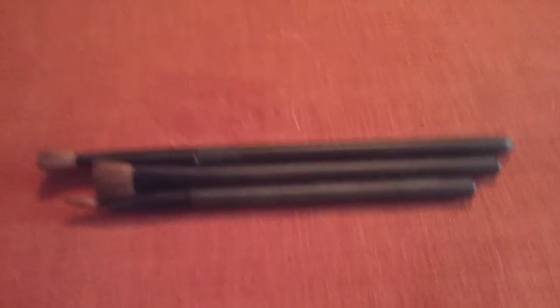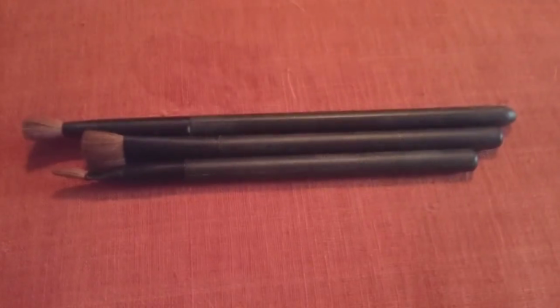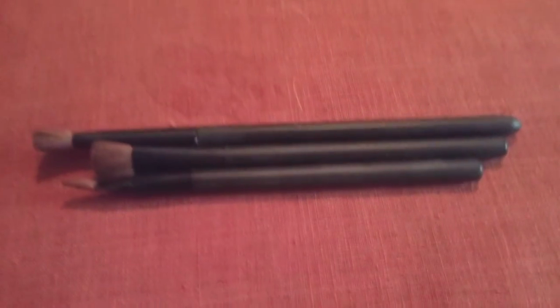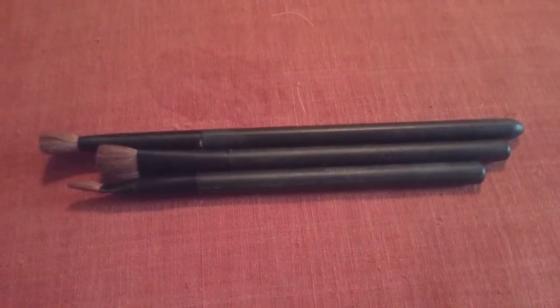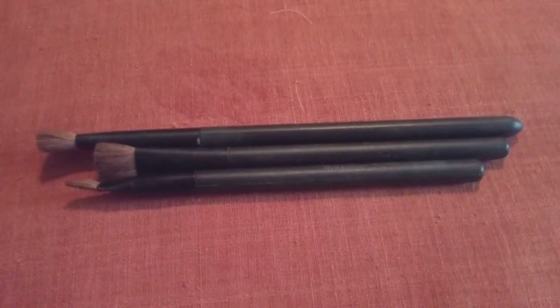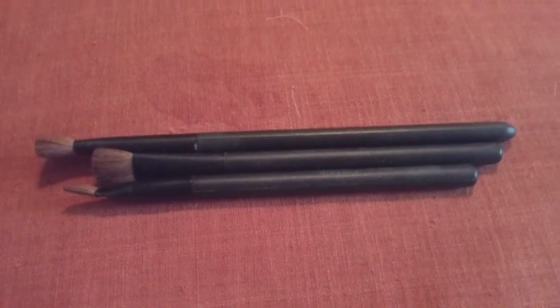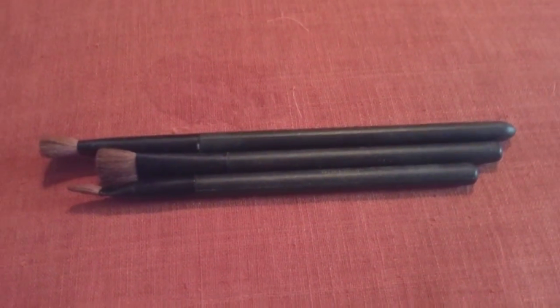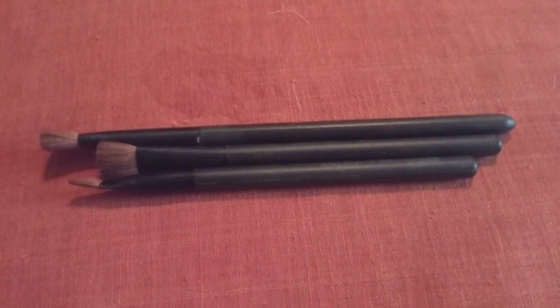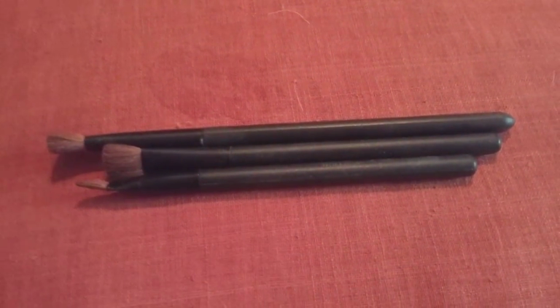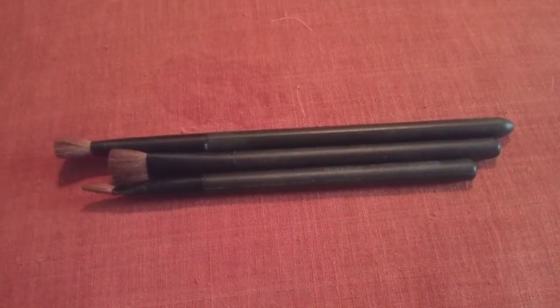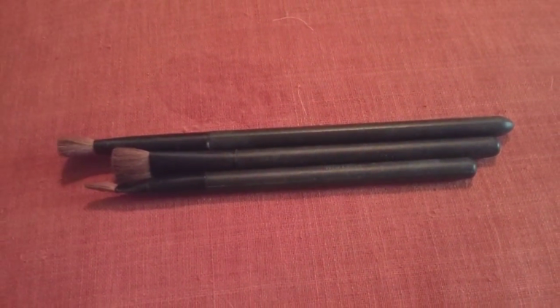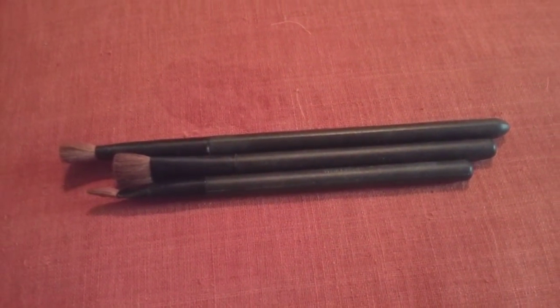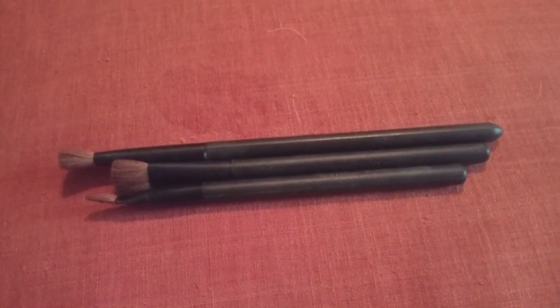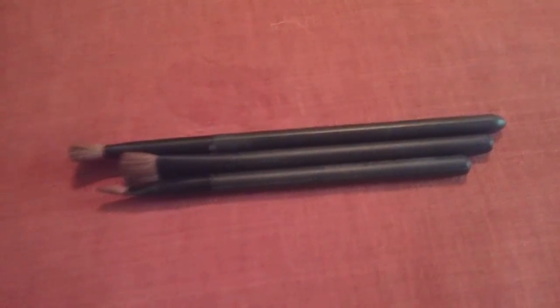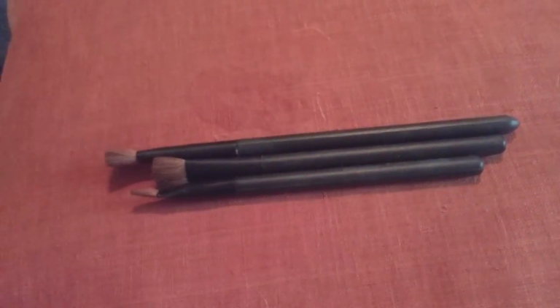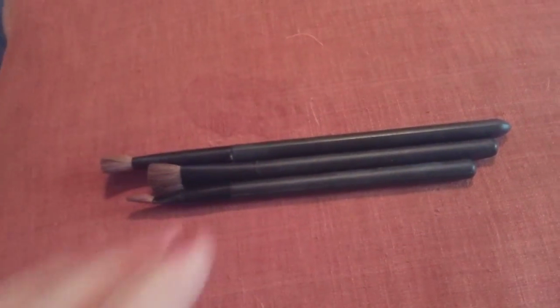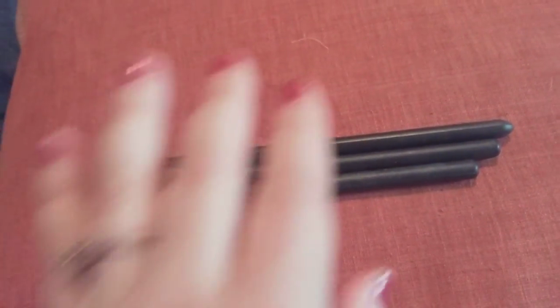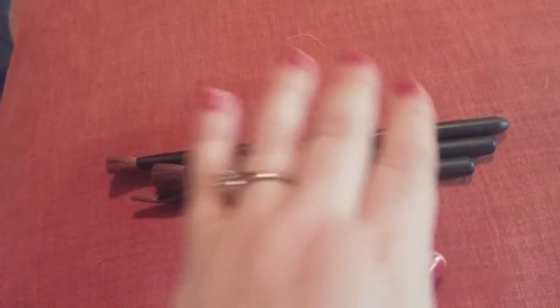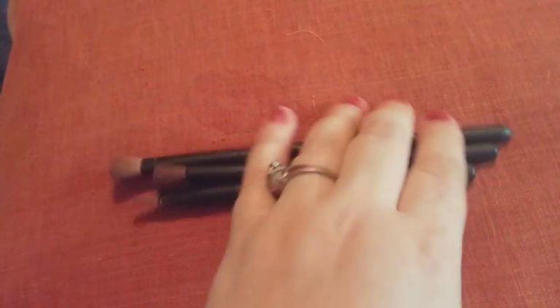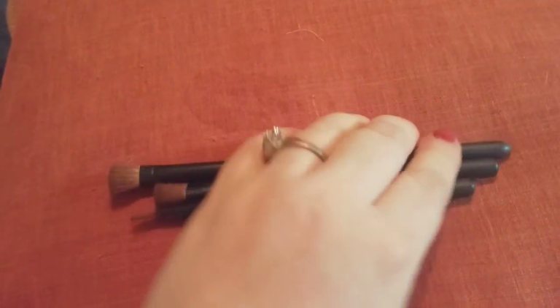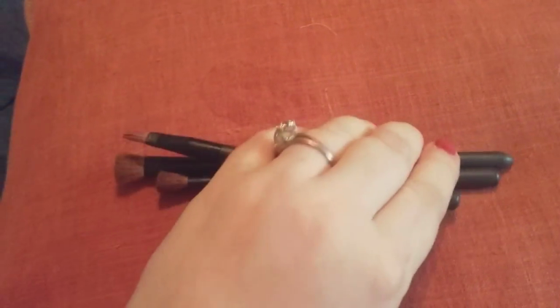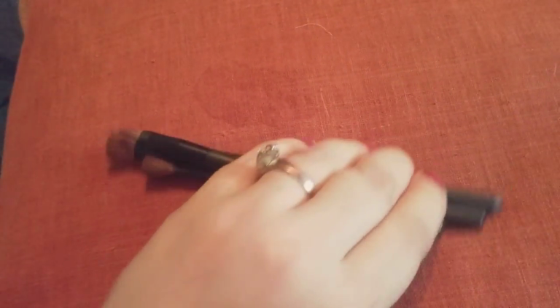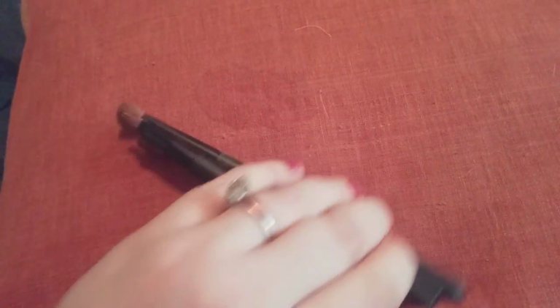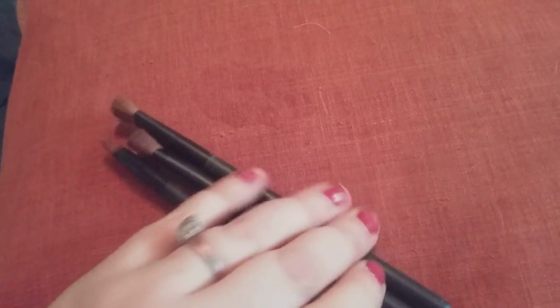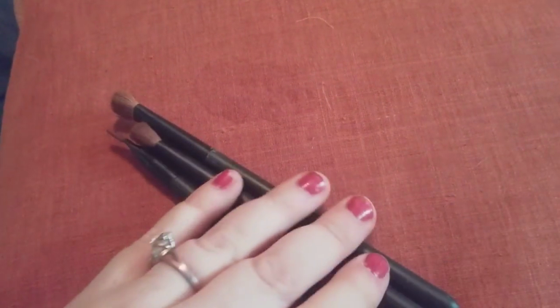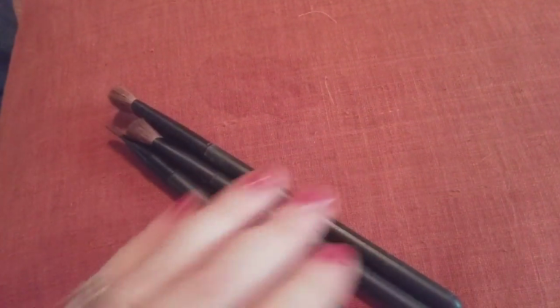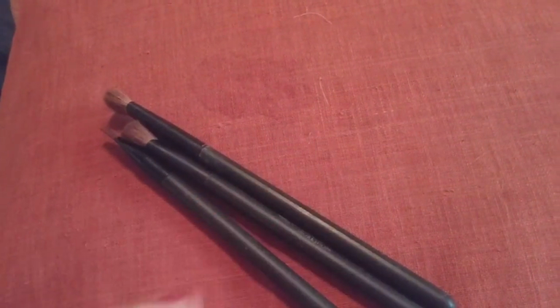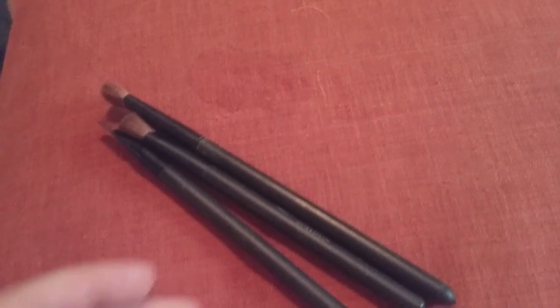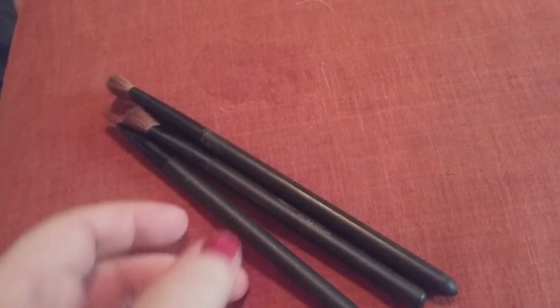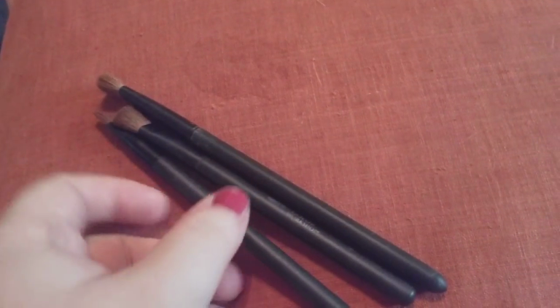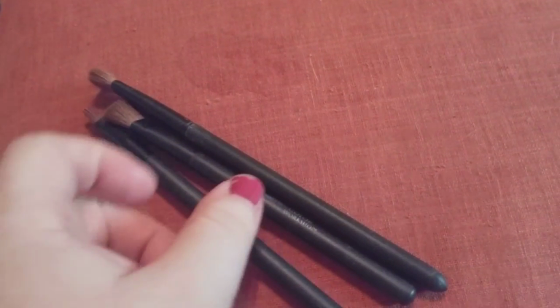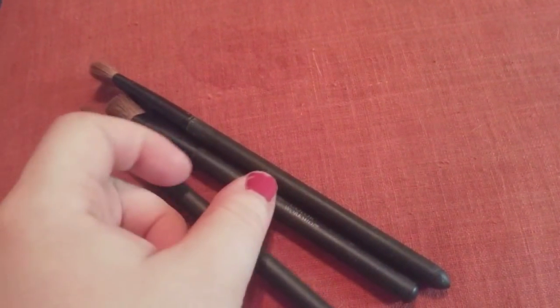Hi friends, family, folks, and newcomers, this is Bridget Earl, and this set is the Color Workshop.